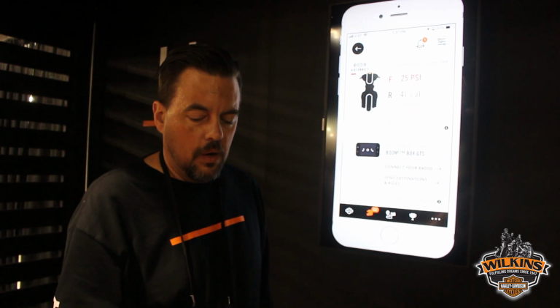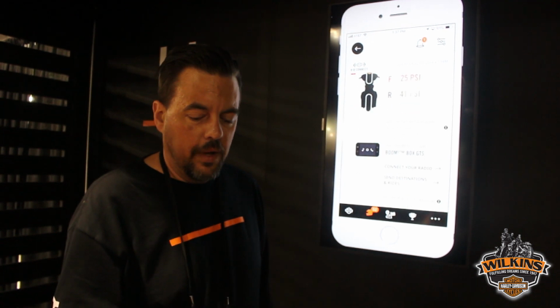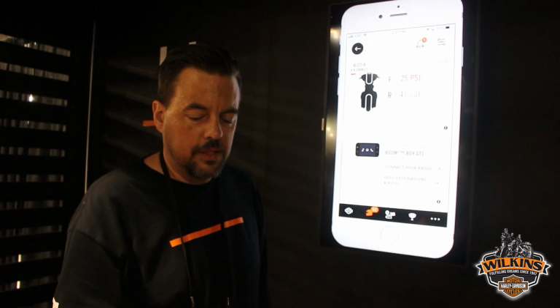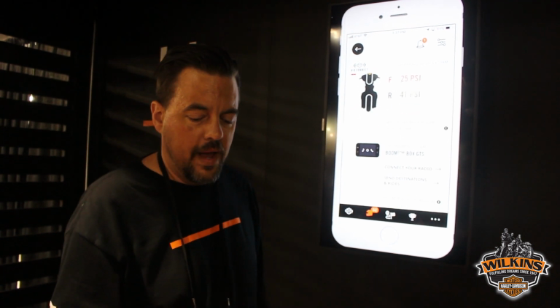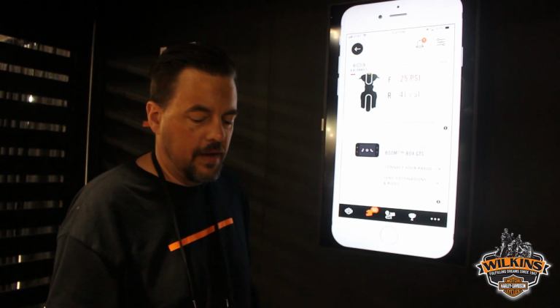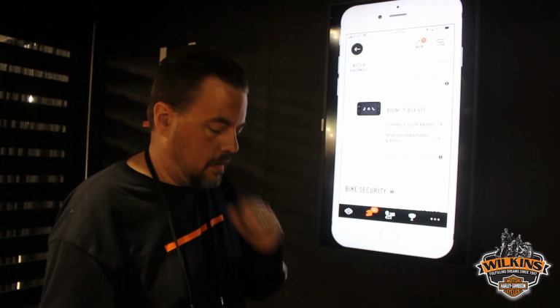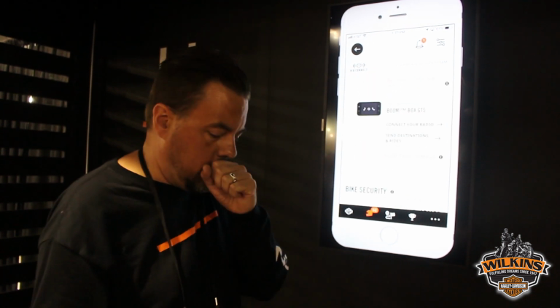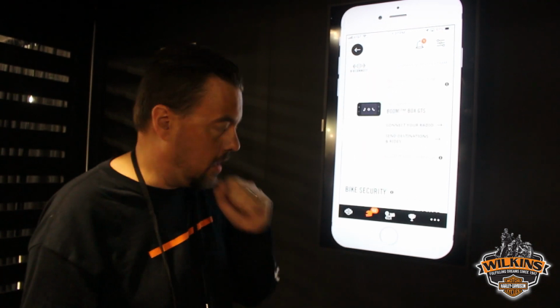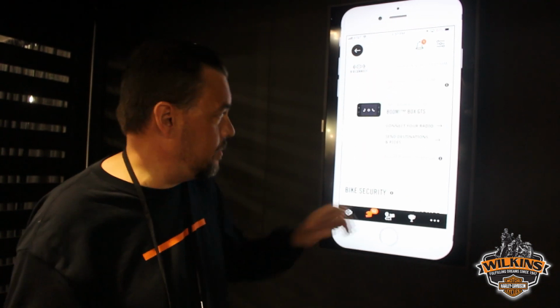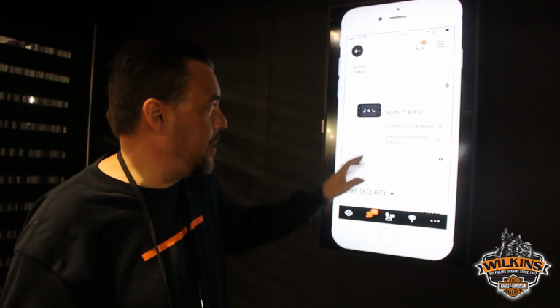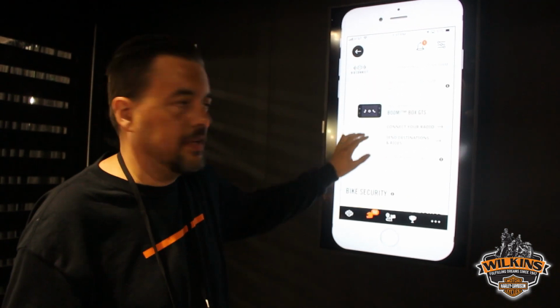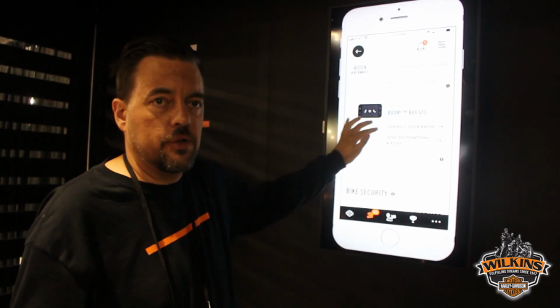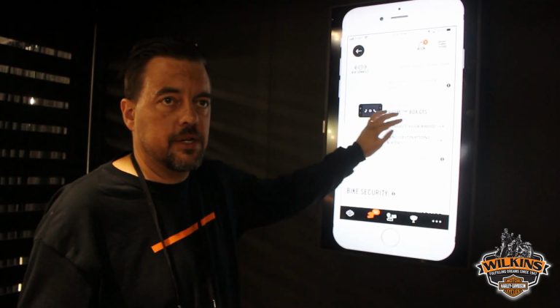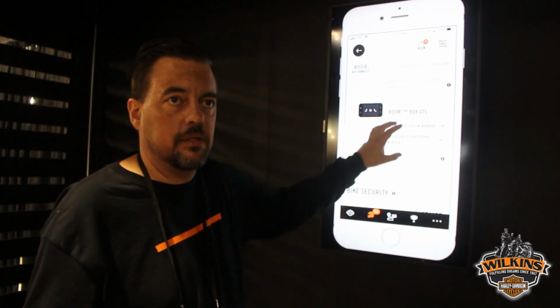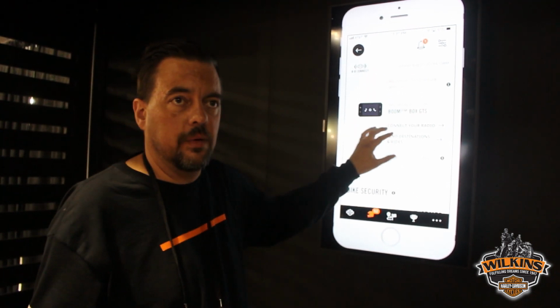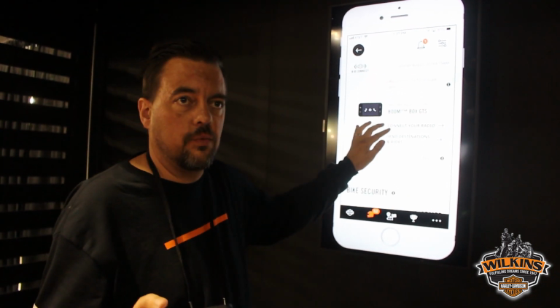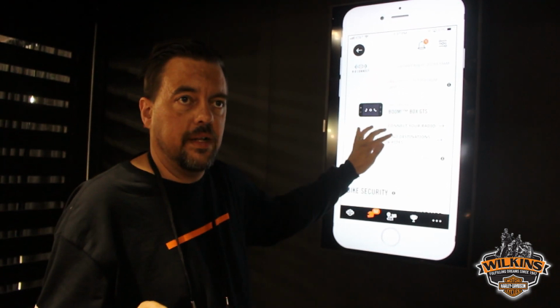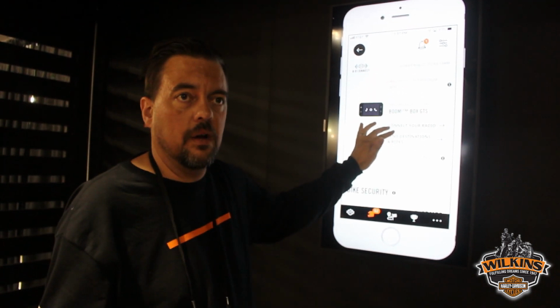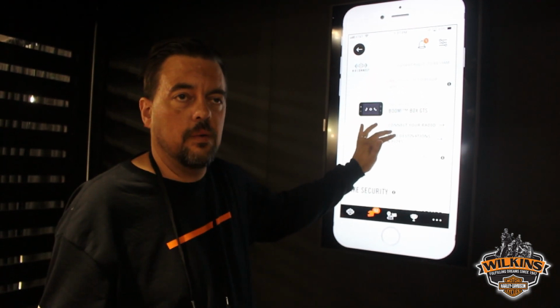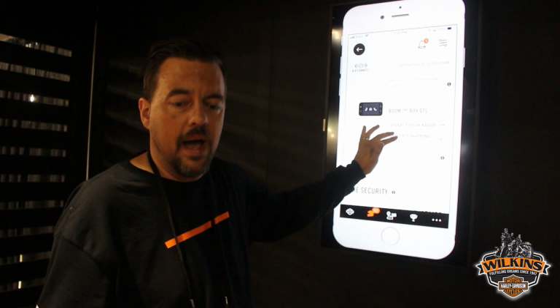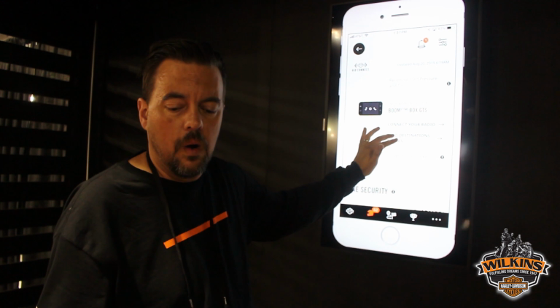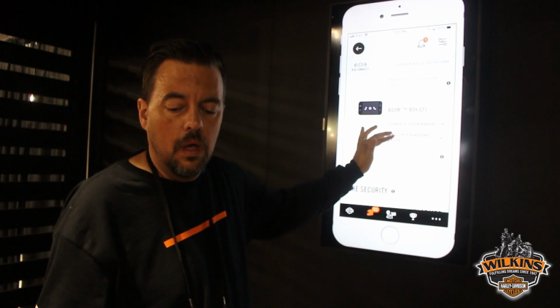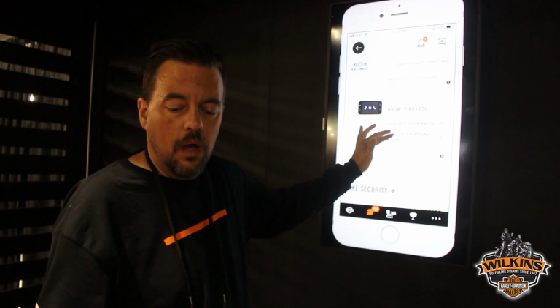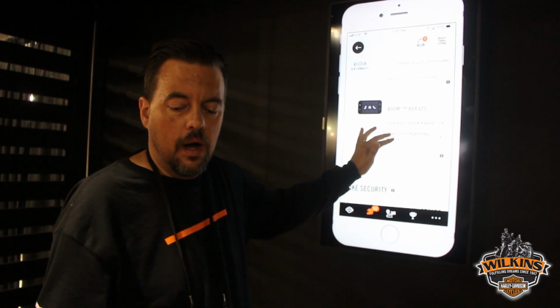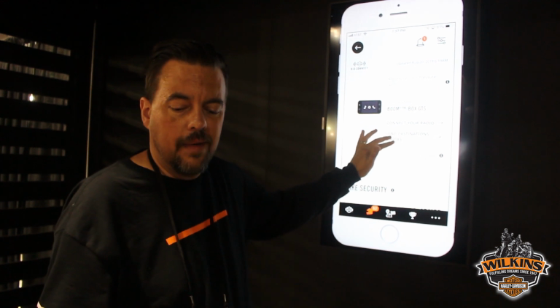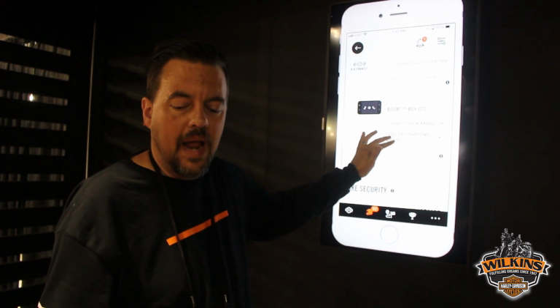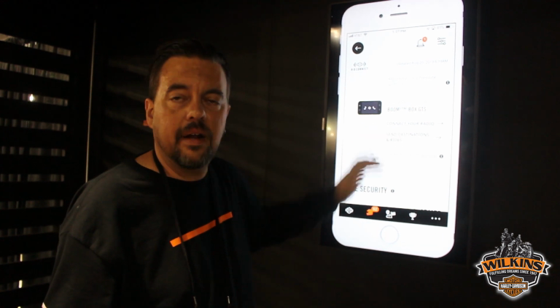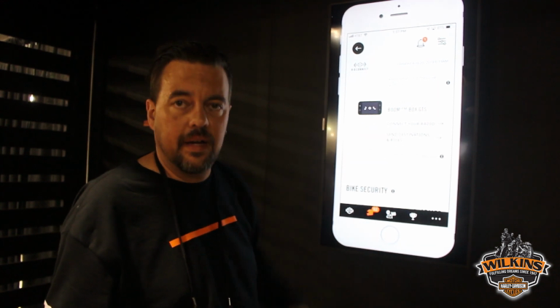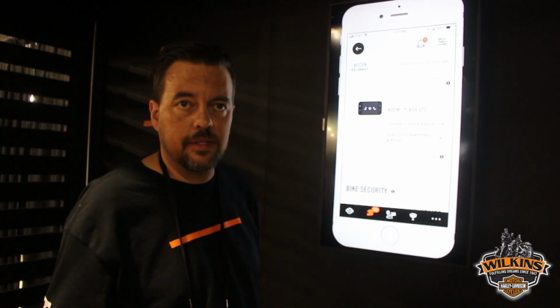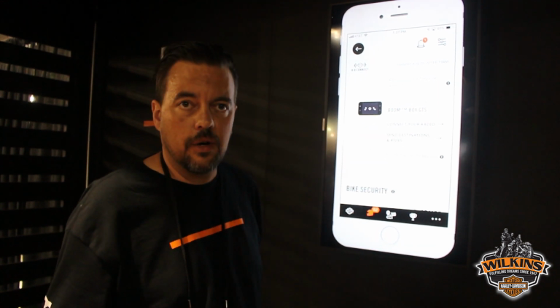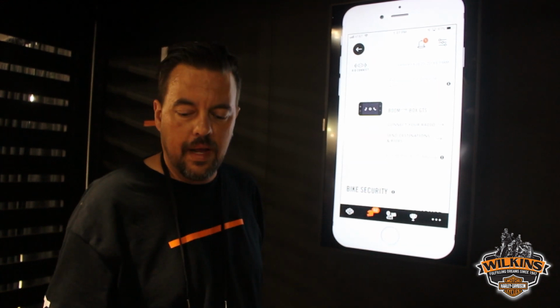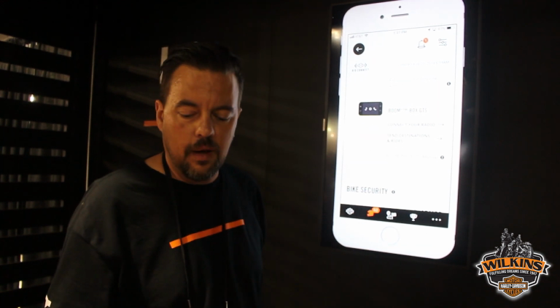We also have better instructions right there in the app on how to connect to your radio.